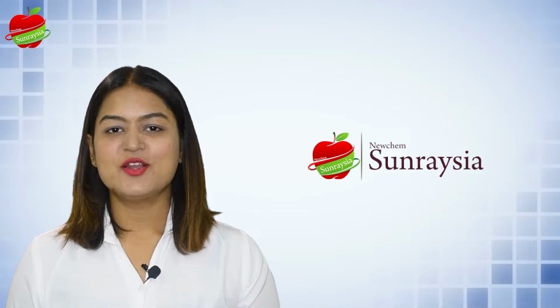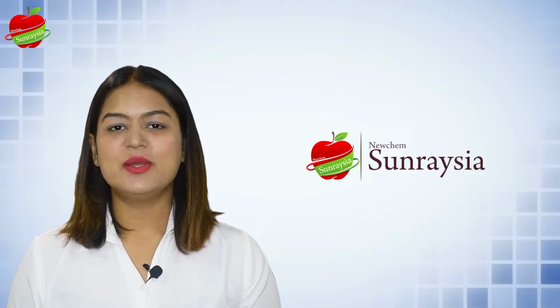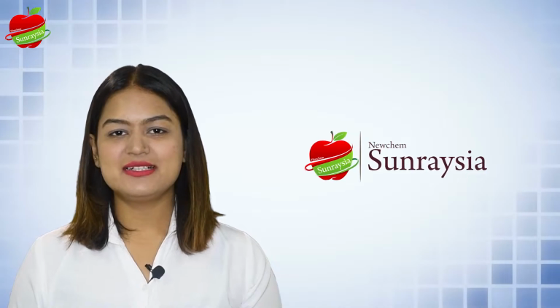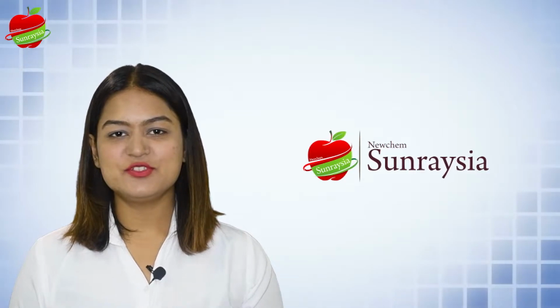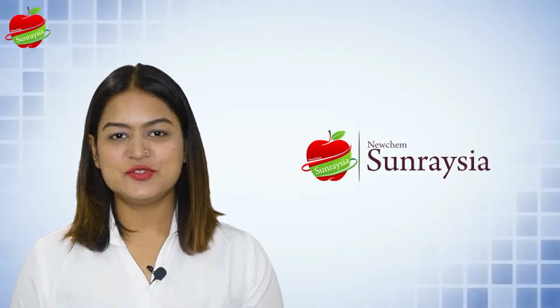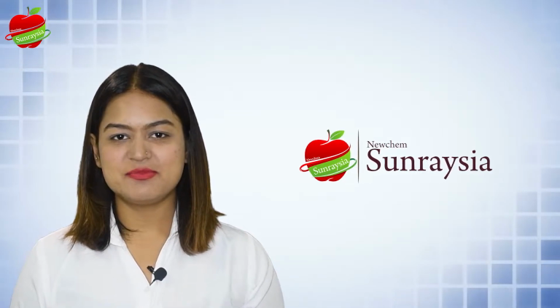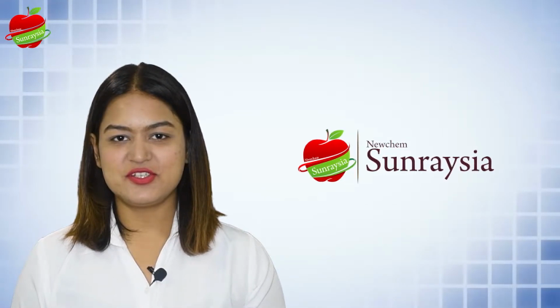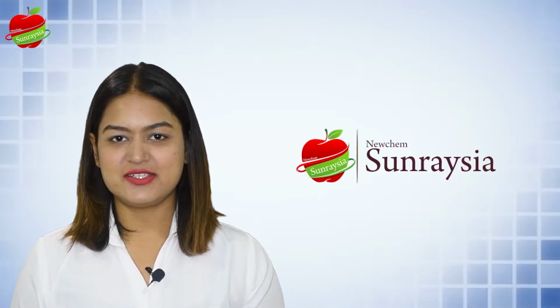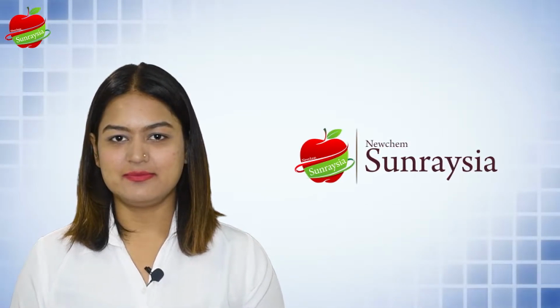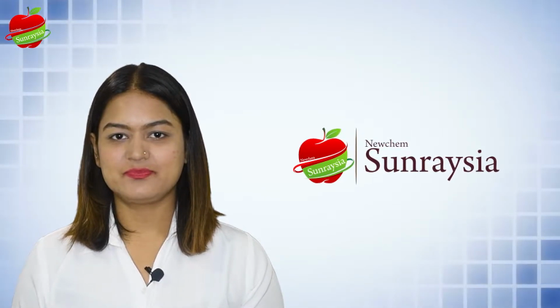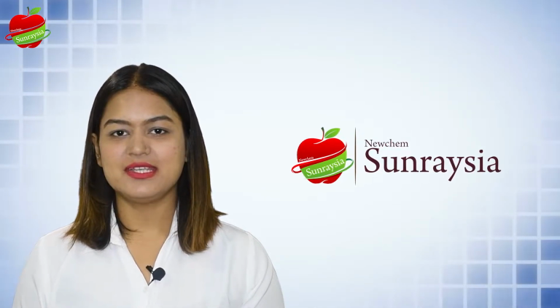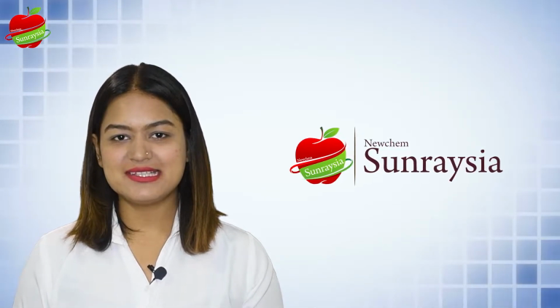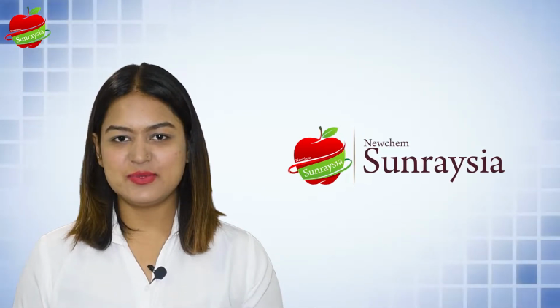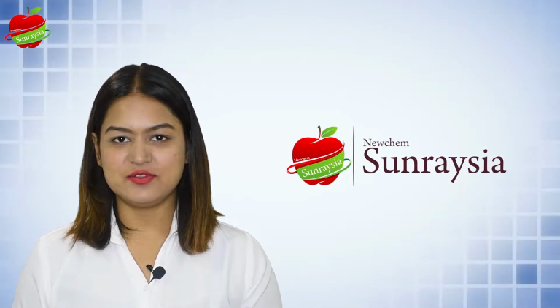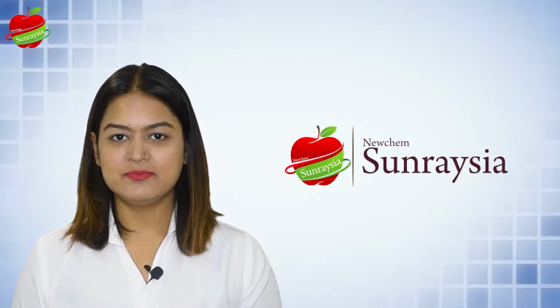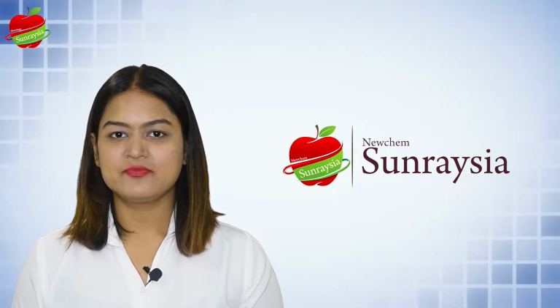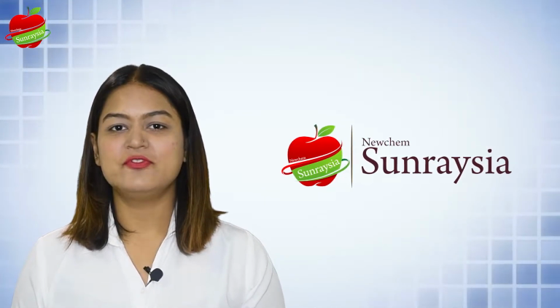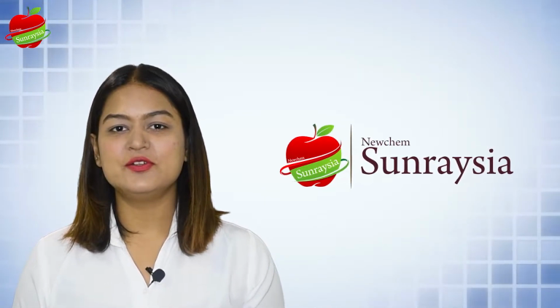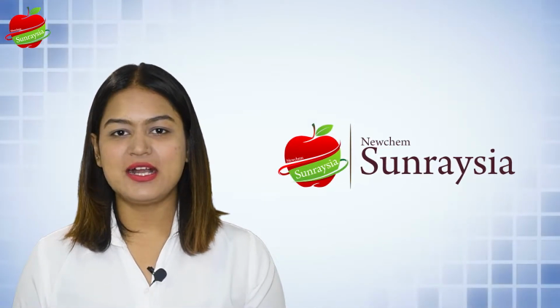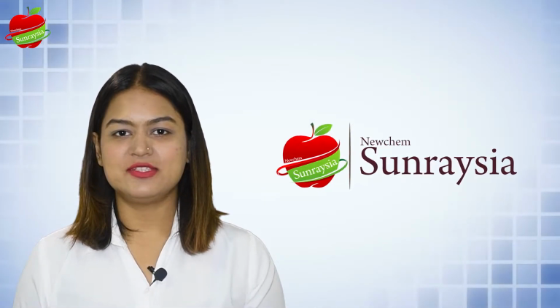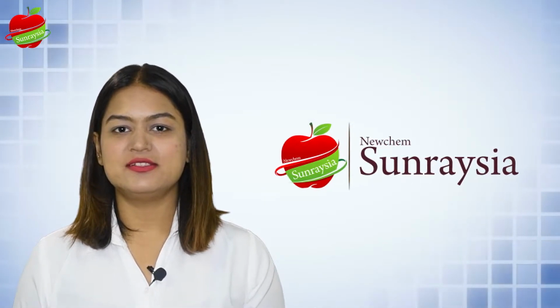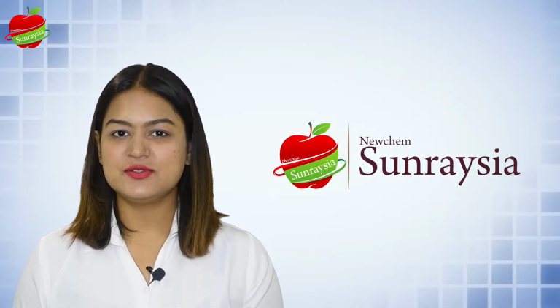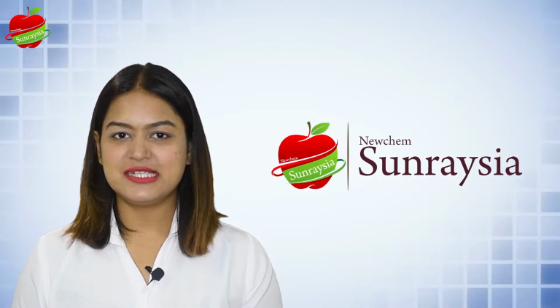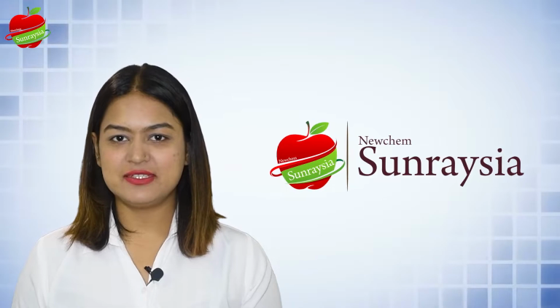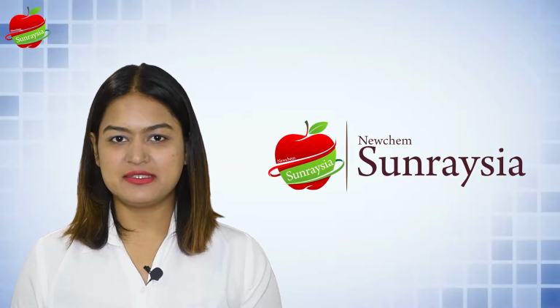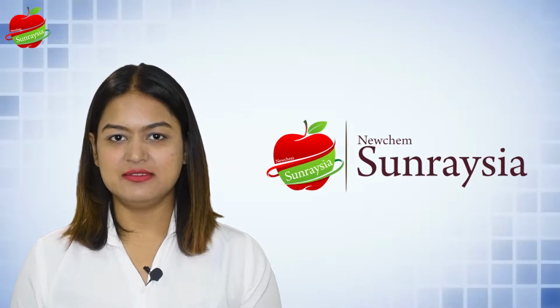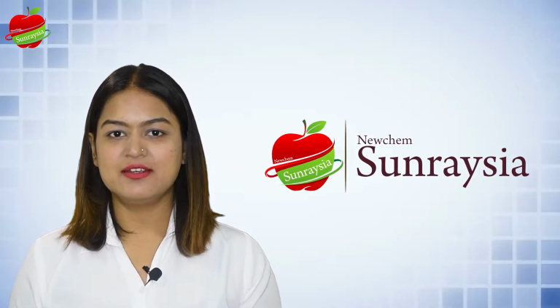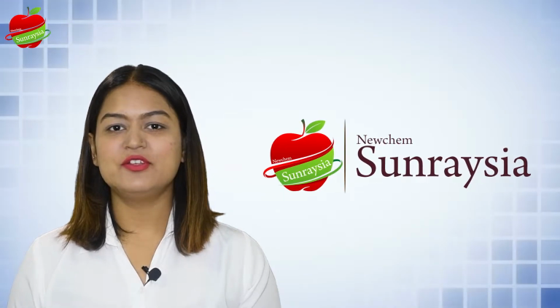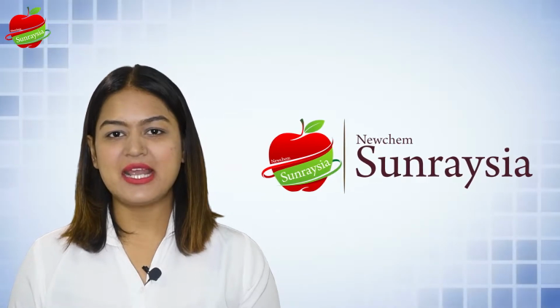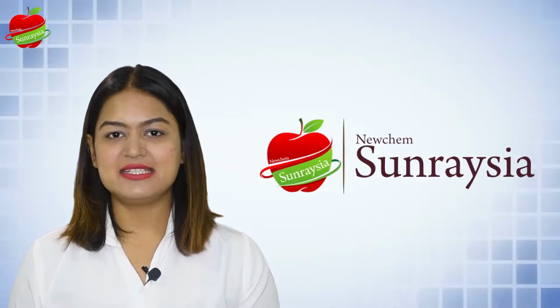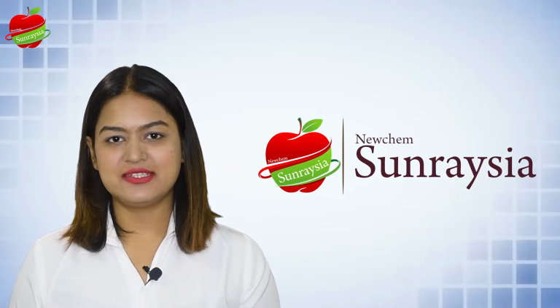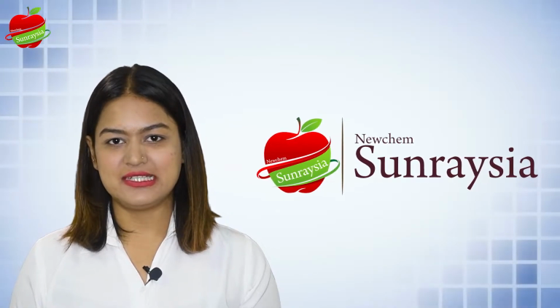Welcome to New Chem Sunratia. In this video, we will look at the new delivery method for your active ingredients.